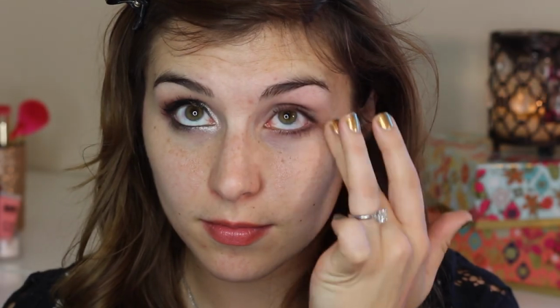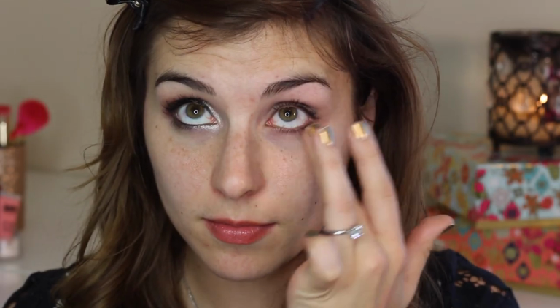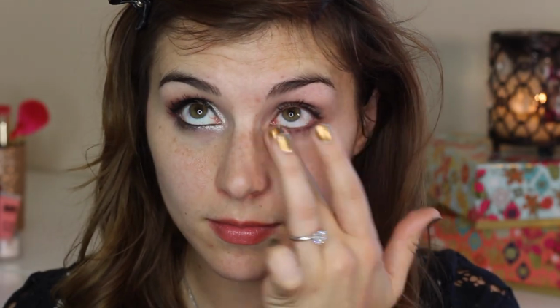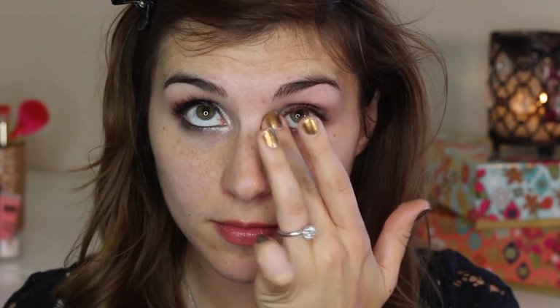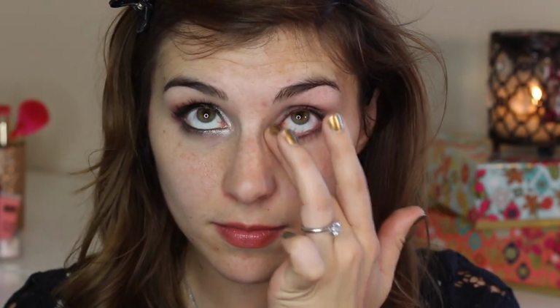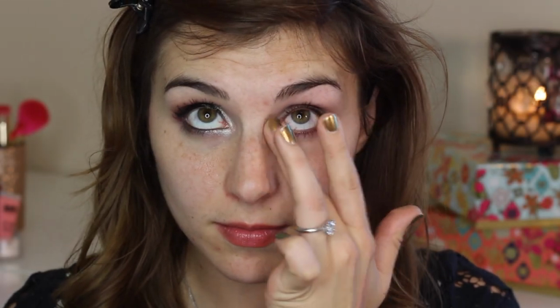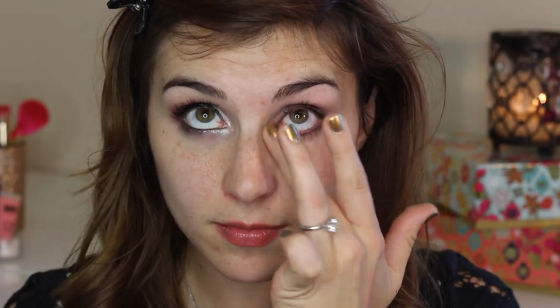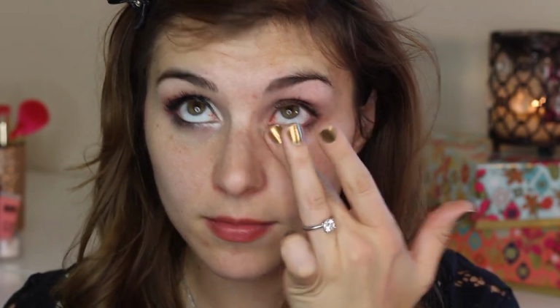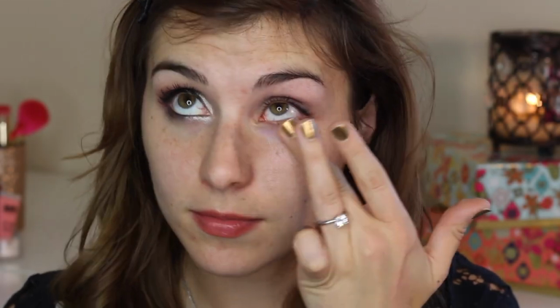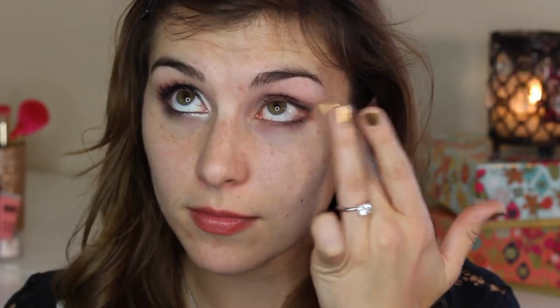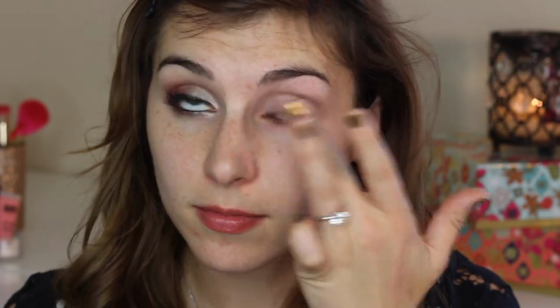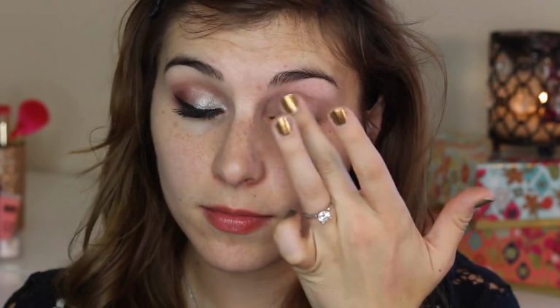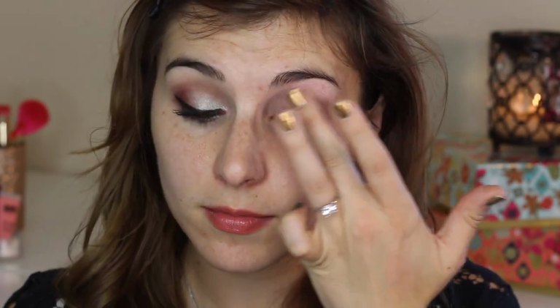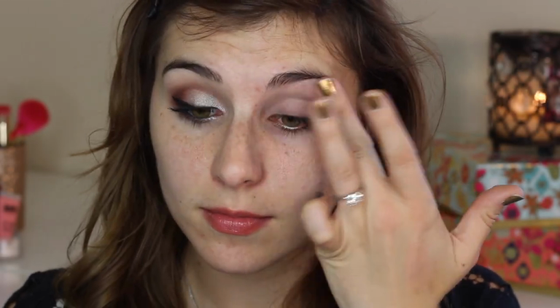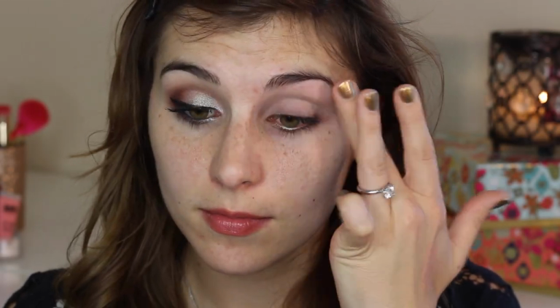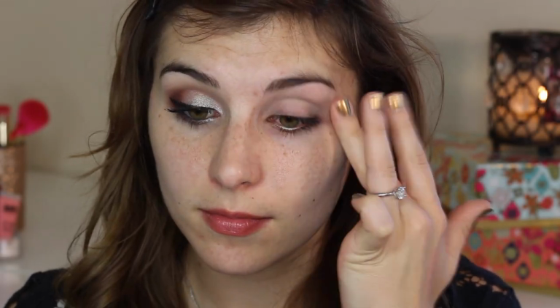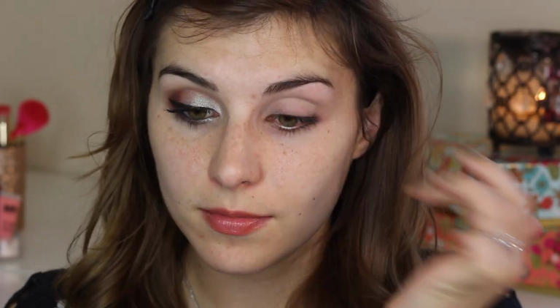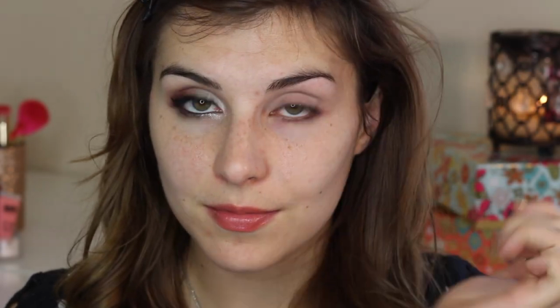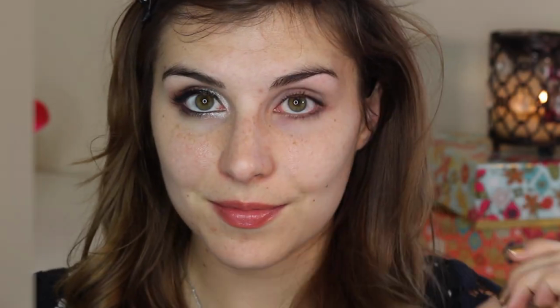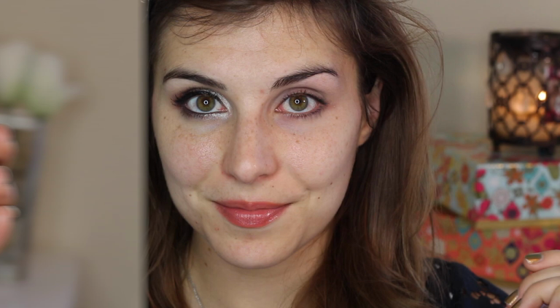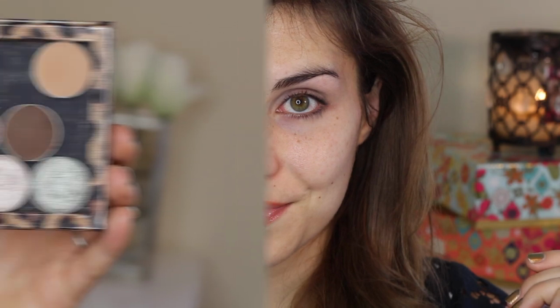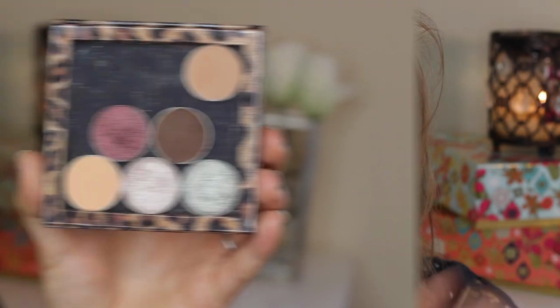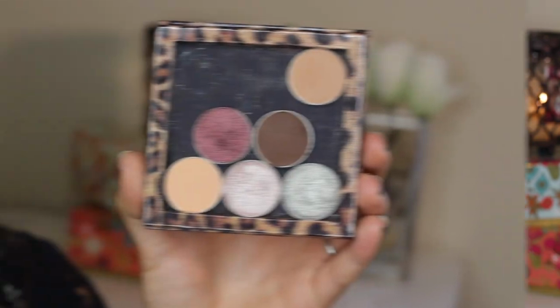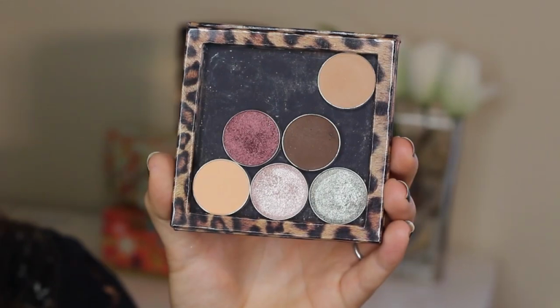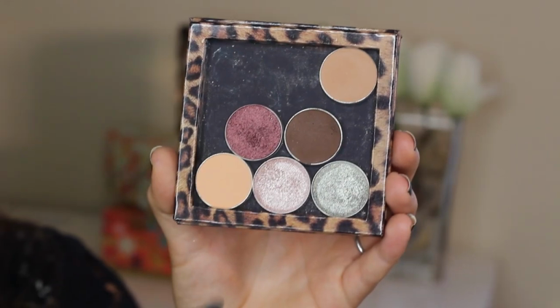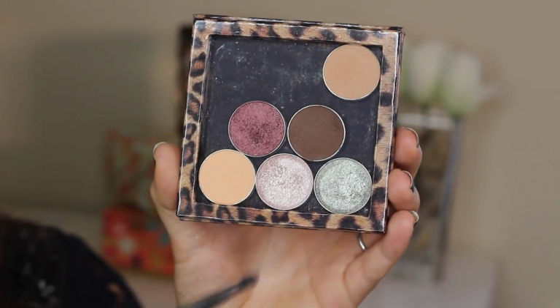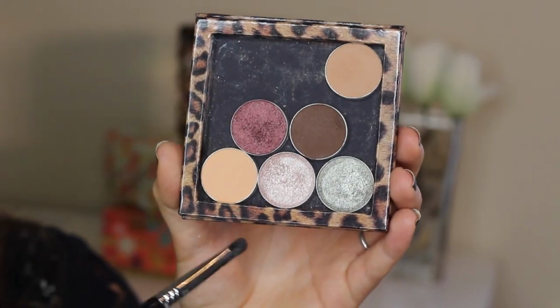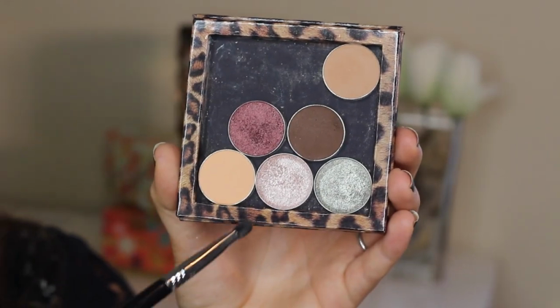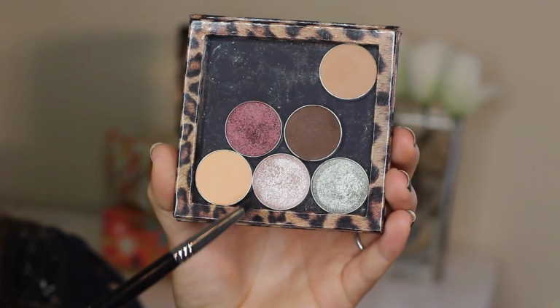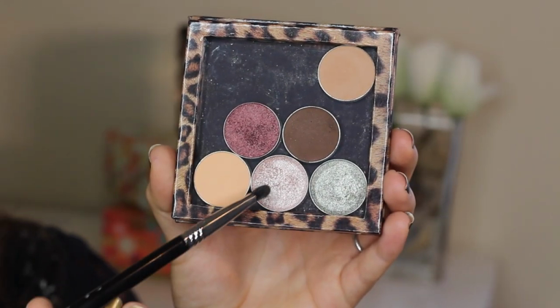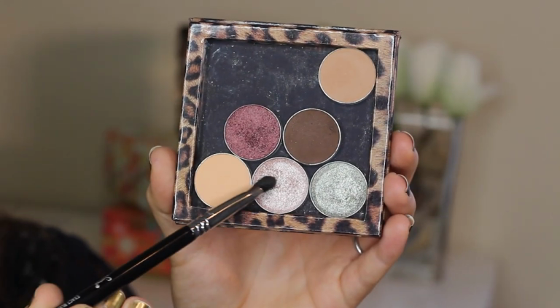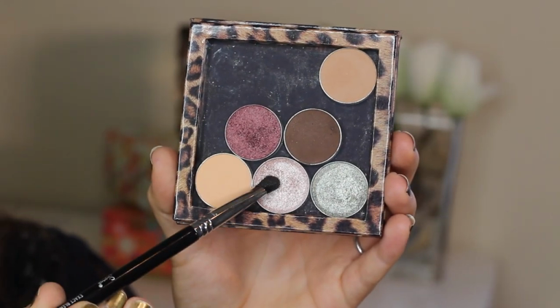I'm first starting by priming my eyes. This is NYC's City Proof 24-hour eye primer.